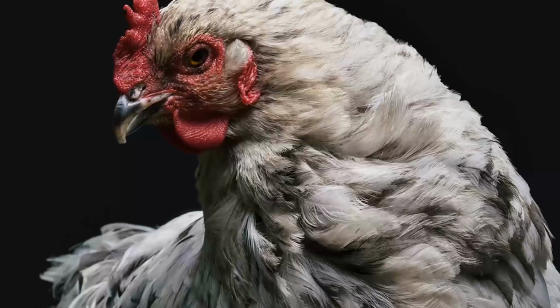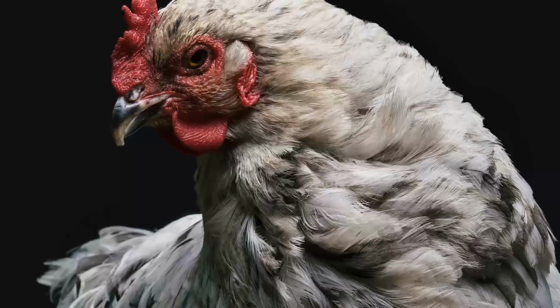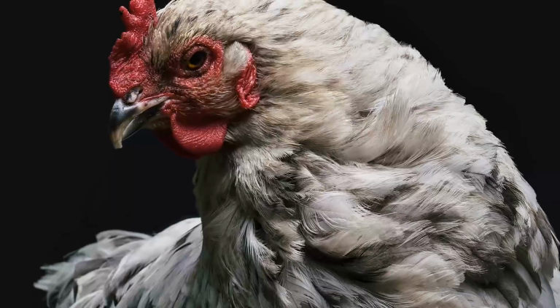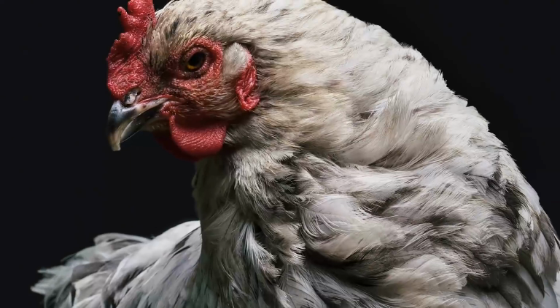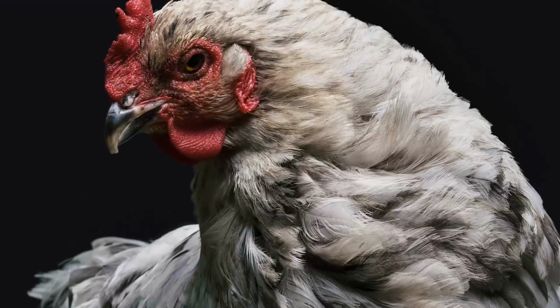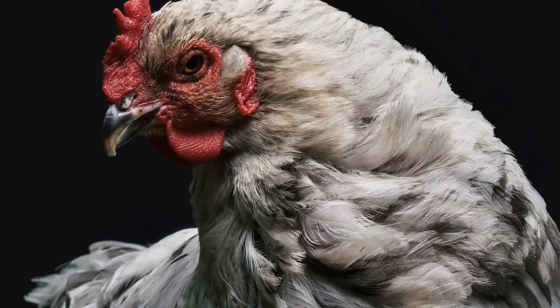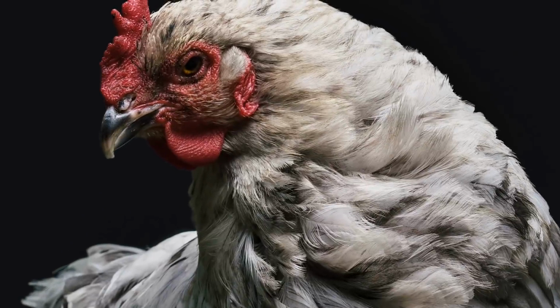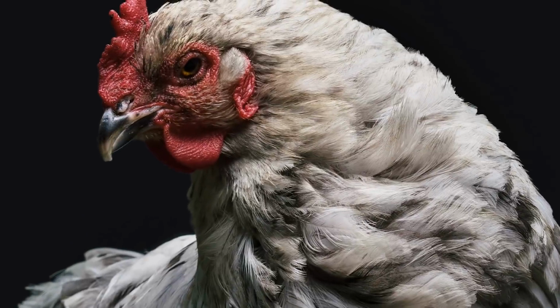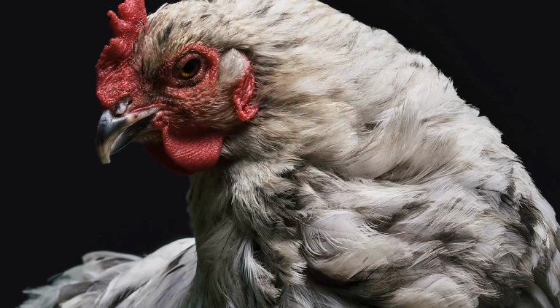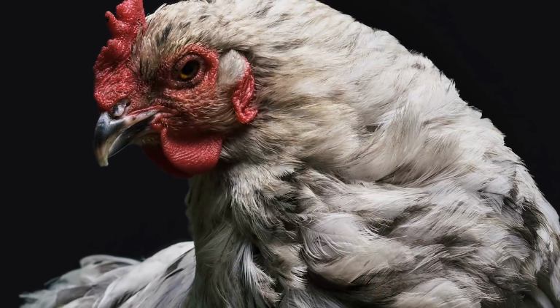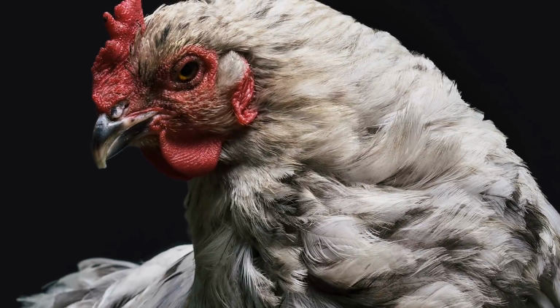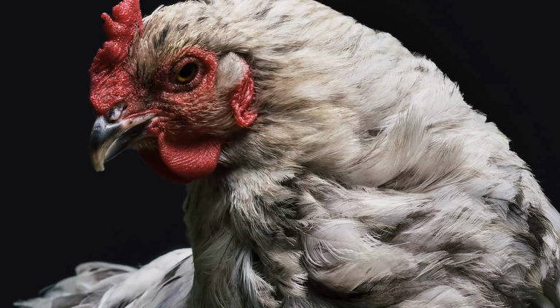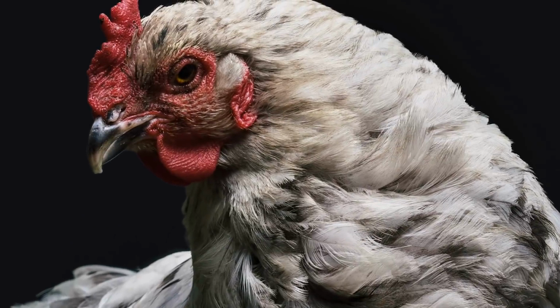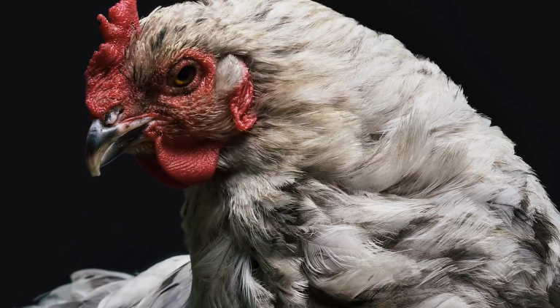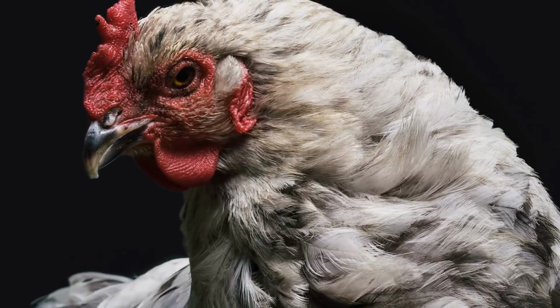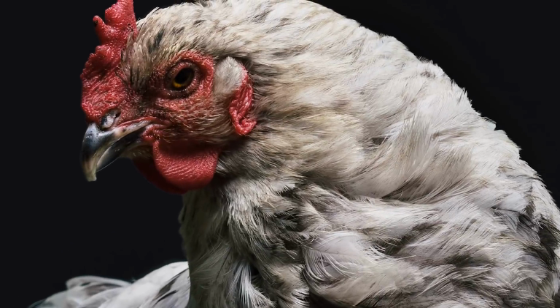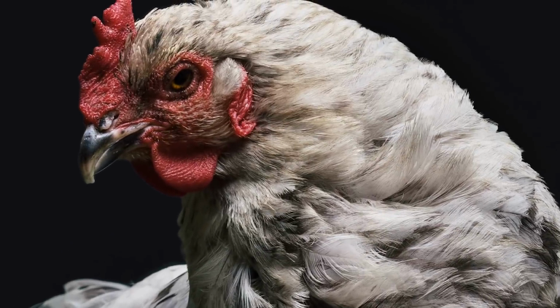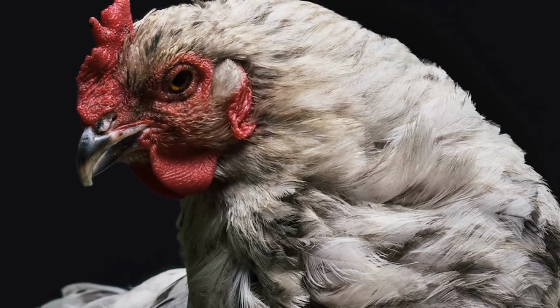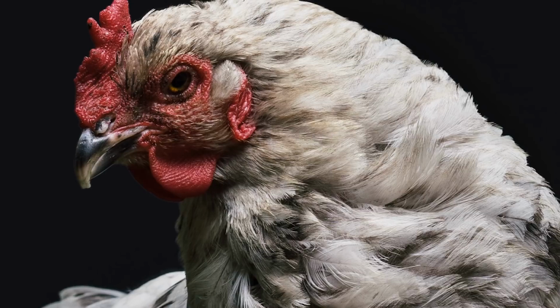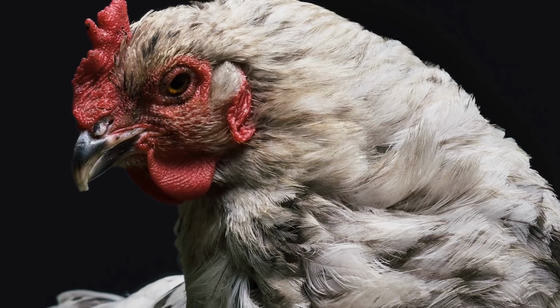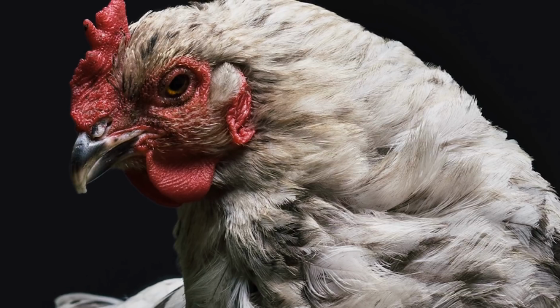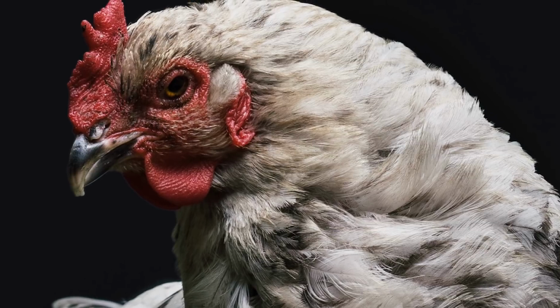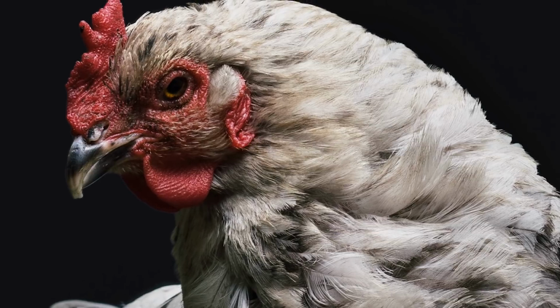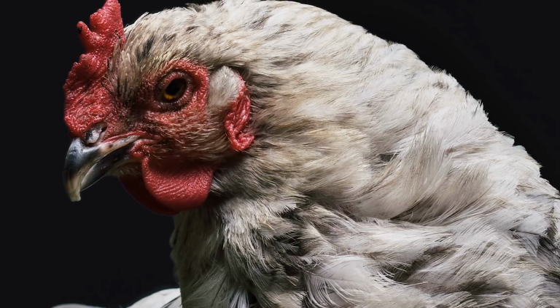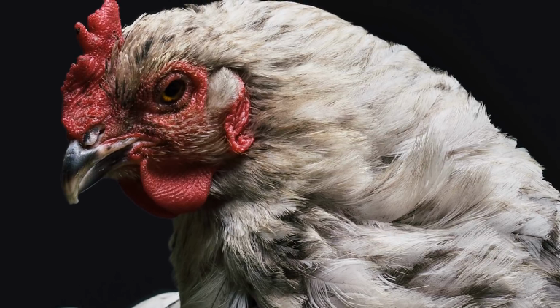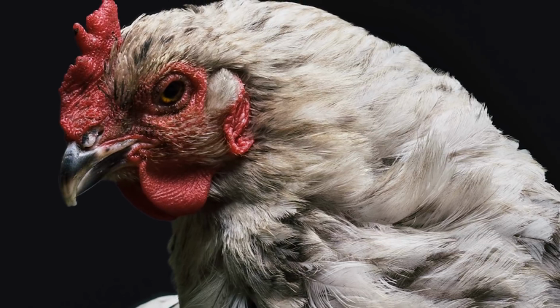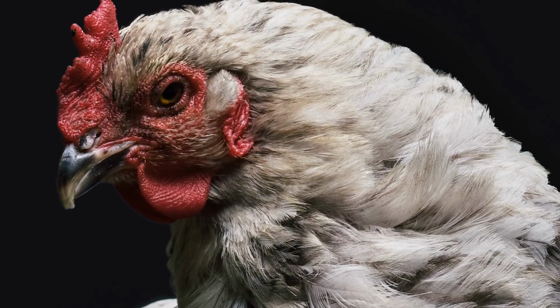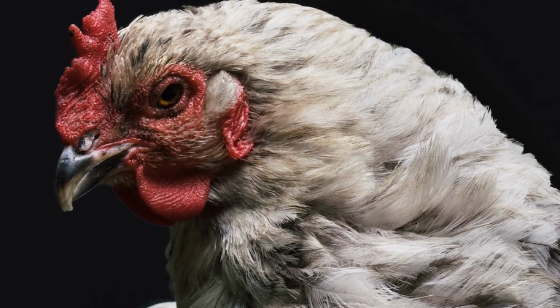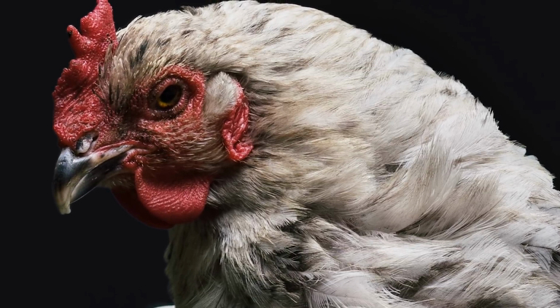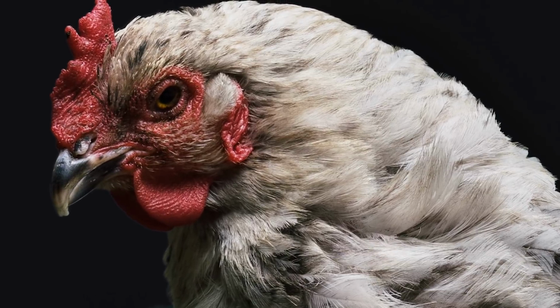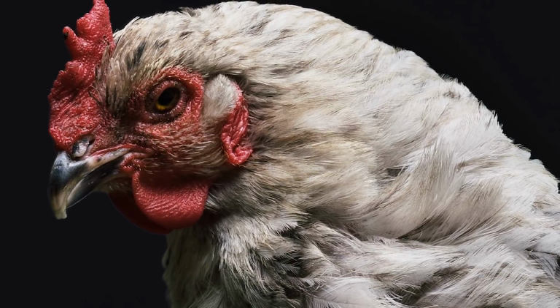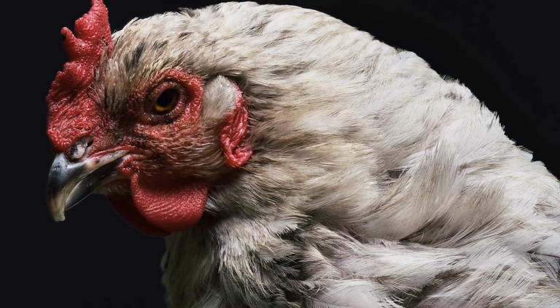Did you know that chickens comprise the largest population of bird or domesticated fowl worldwide?